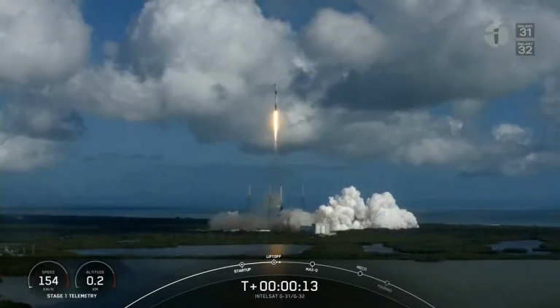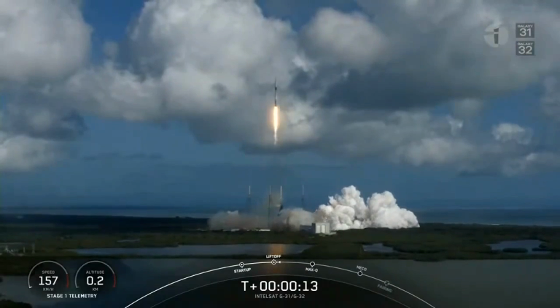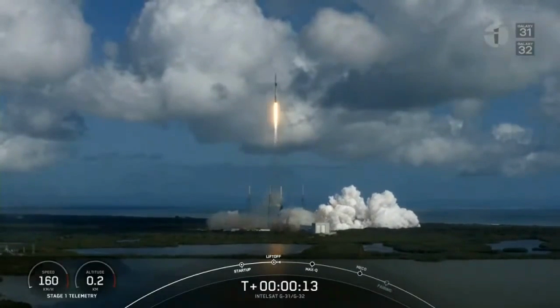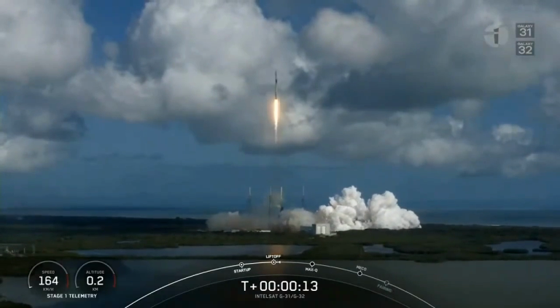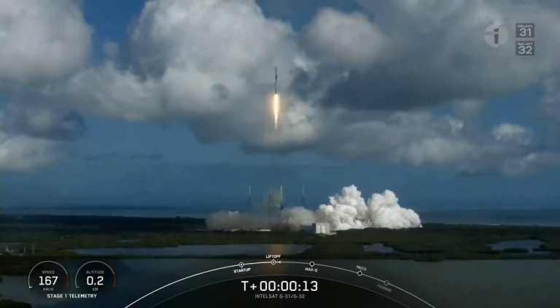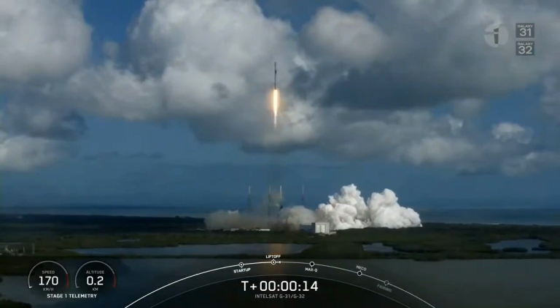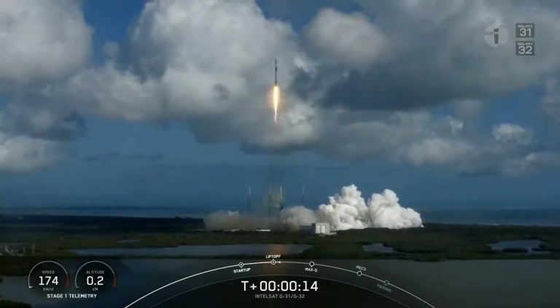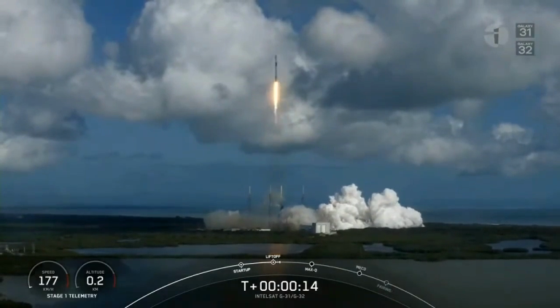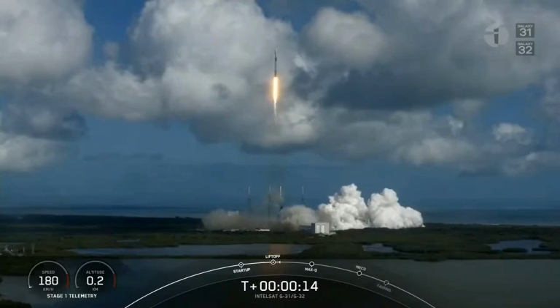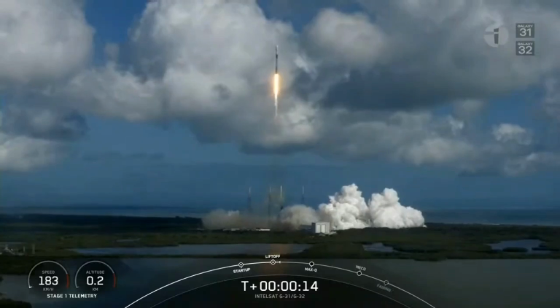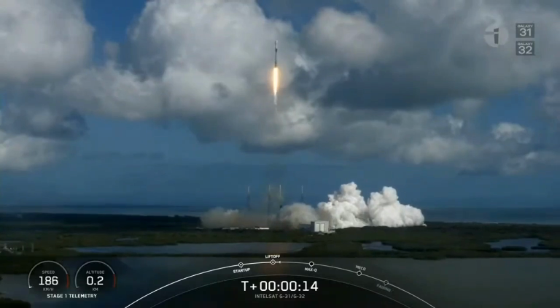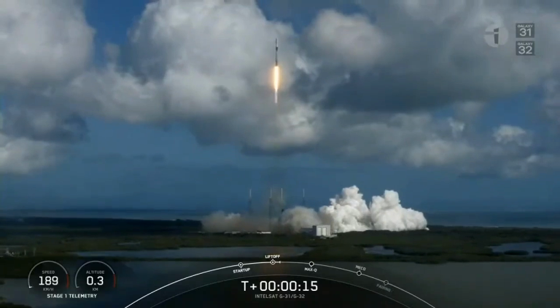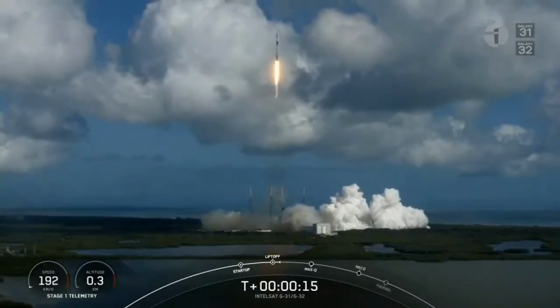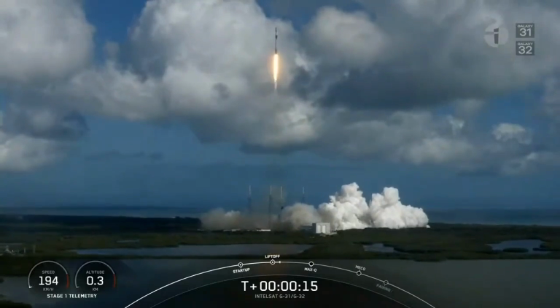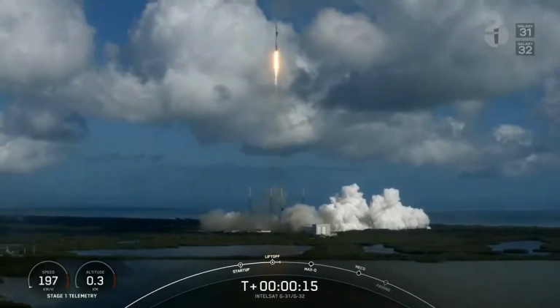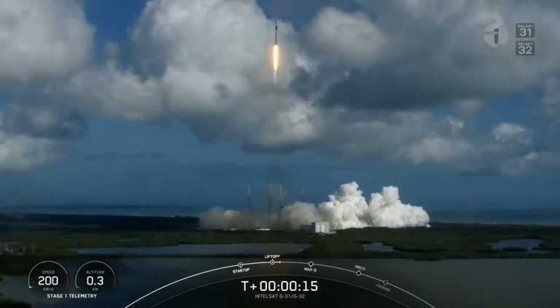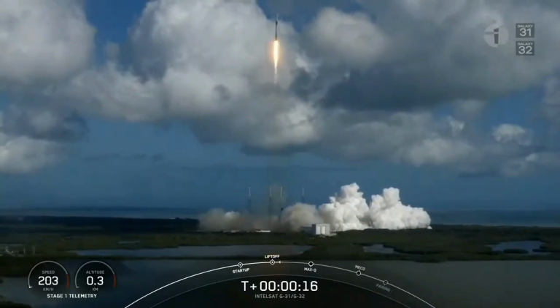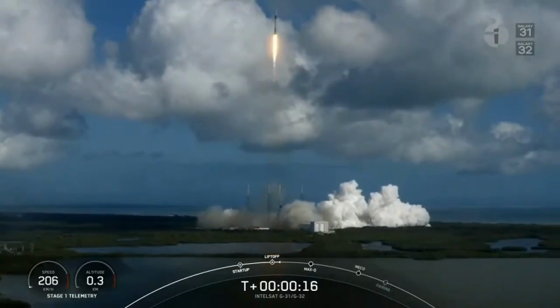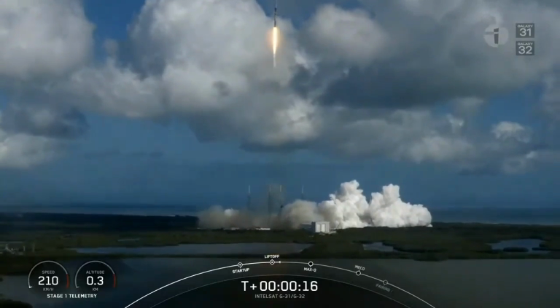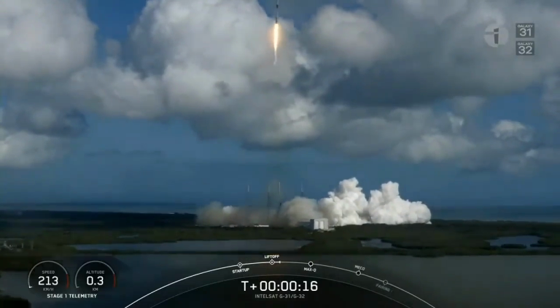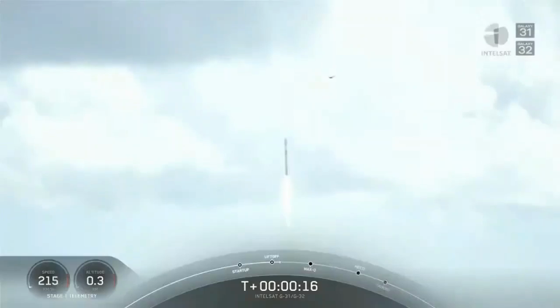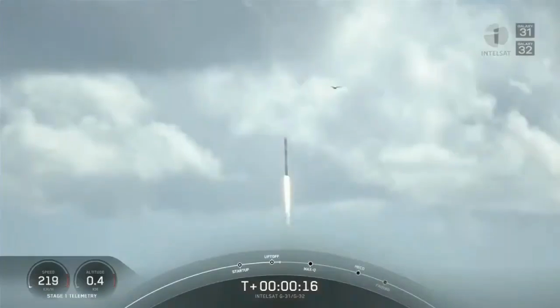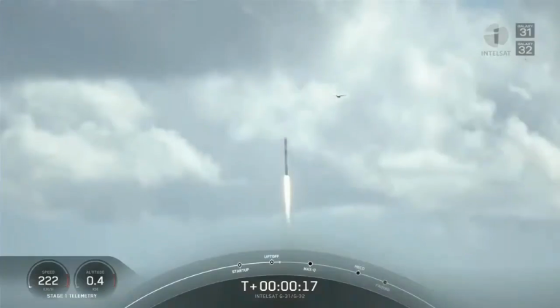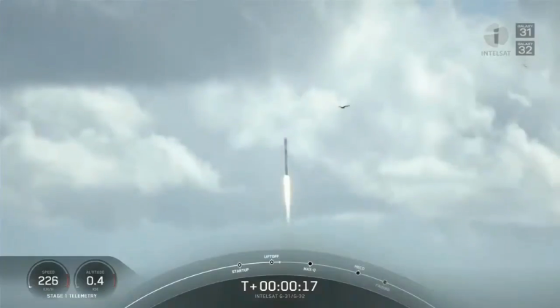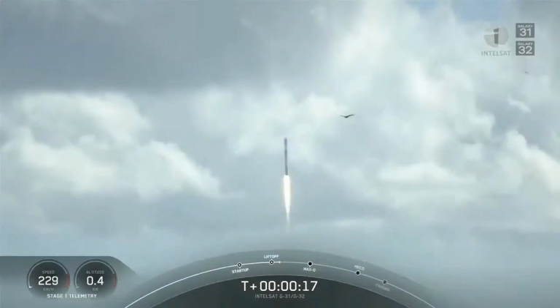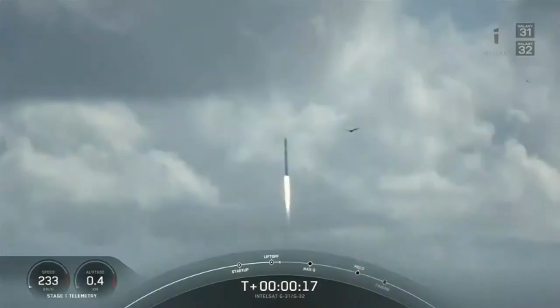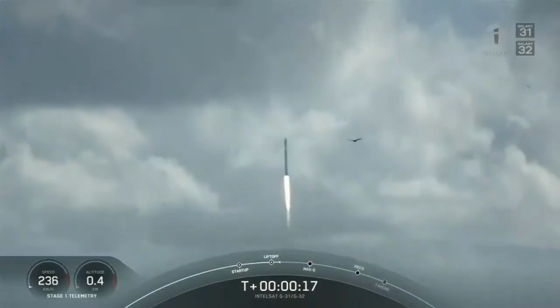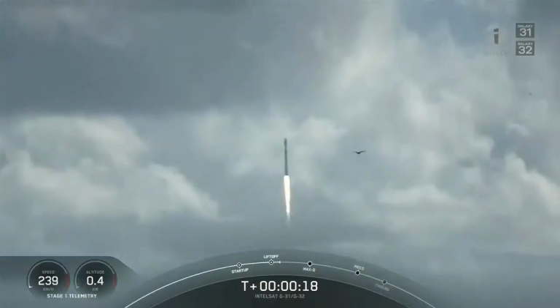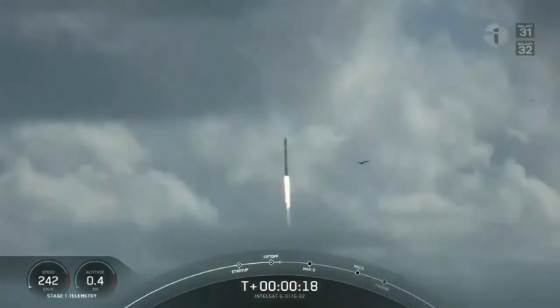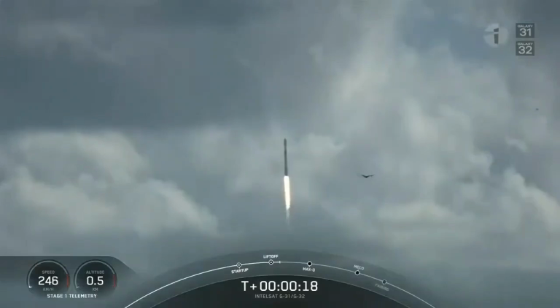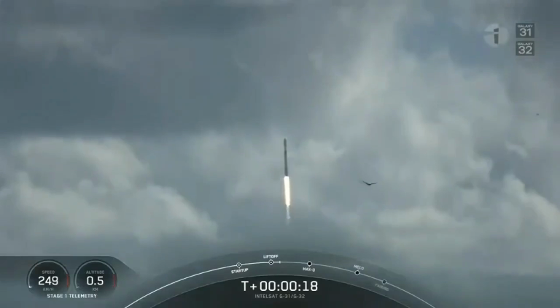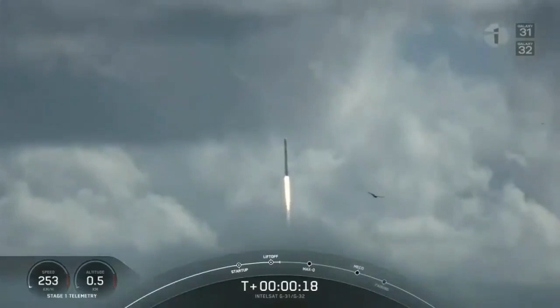The vehicle is pitching downrange. Merlin 1D chamber pressure is nominal.